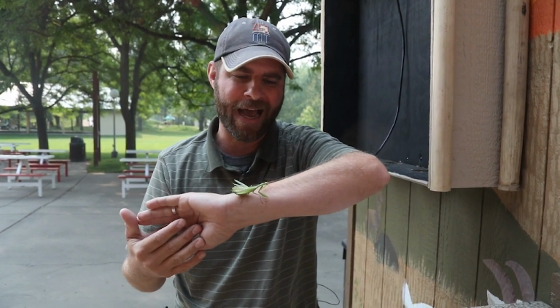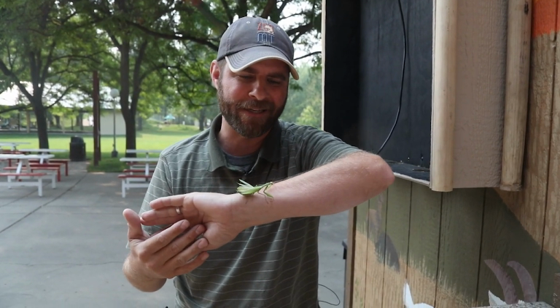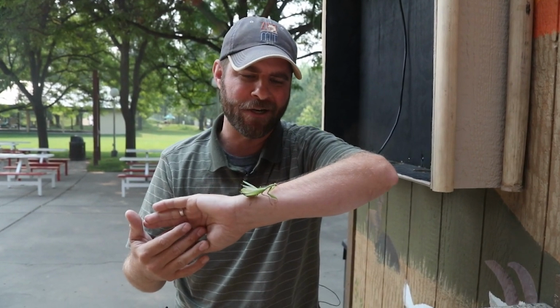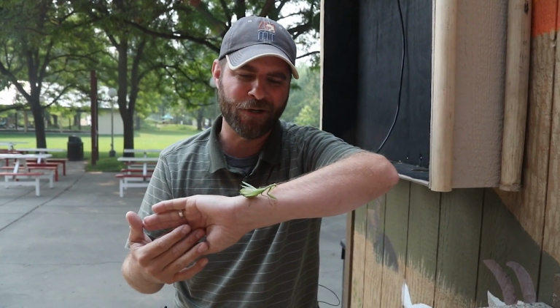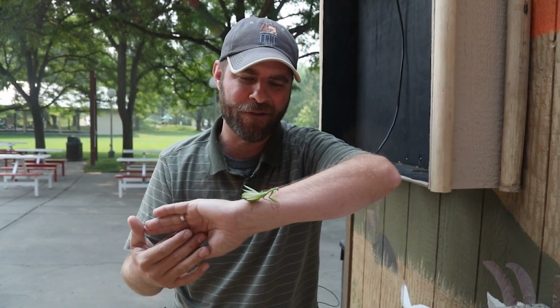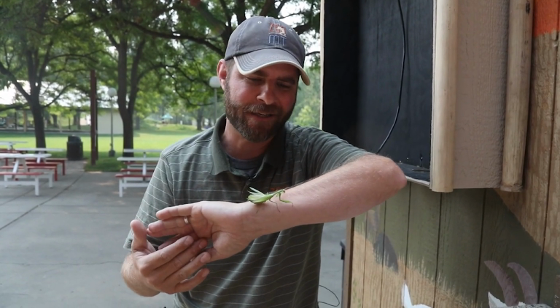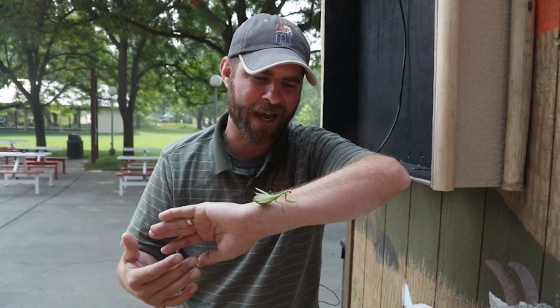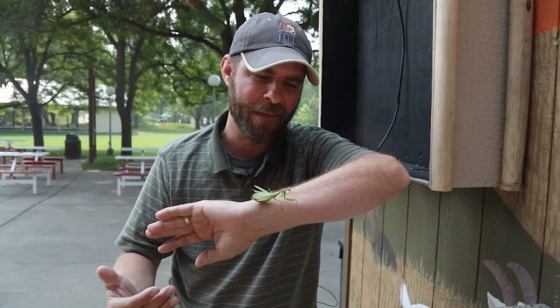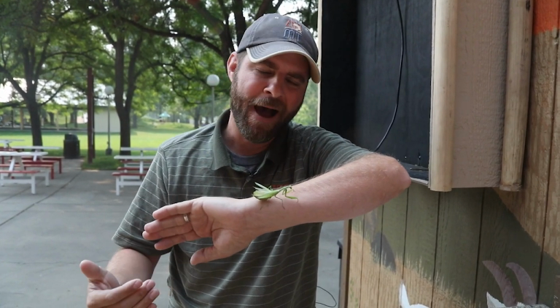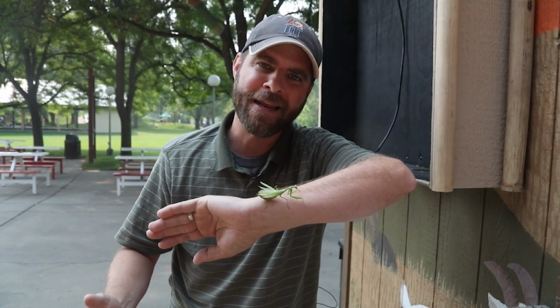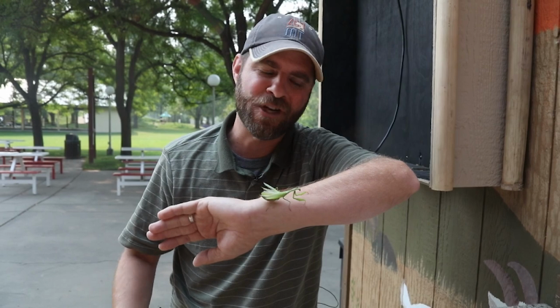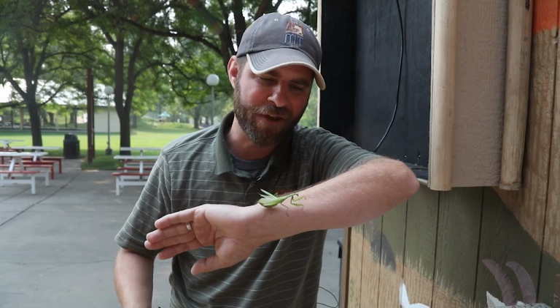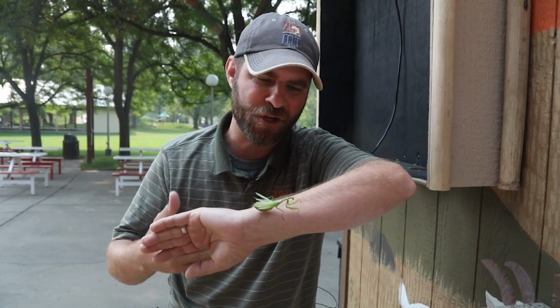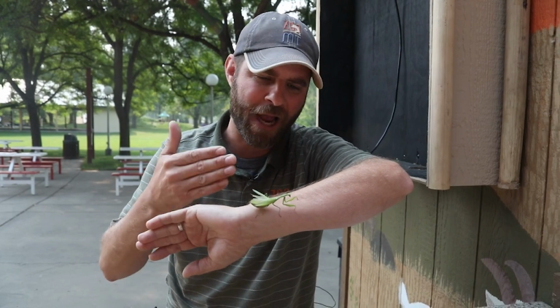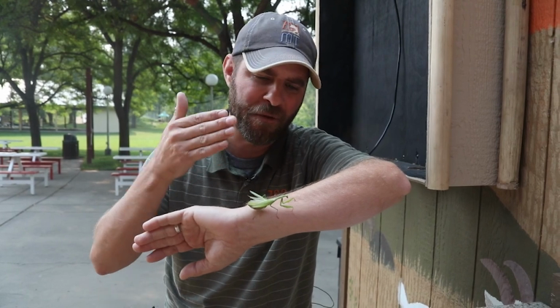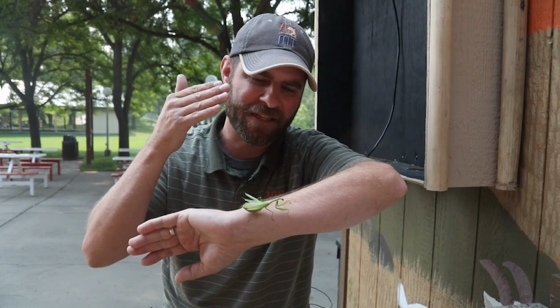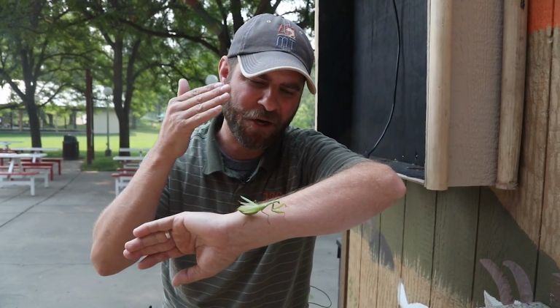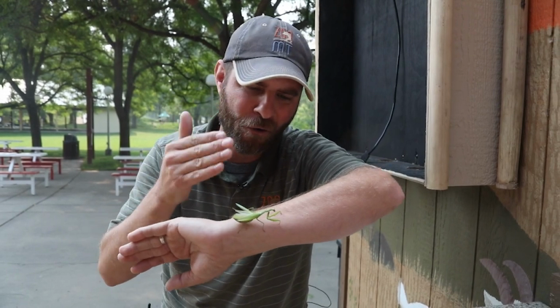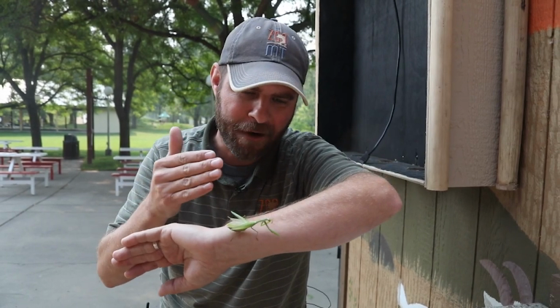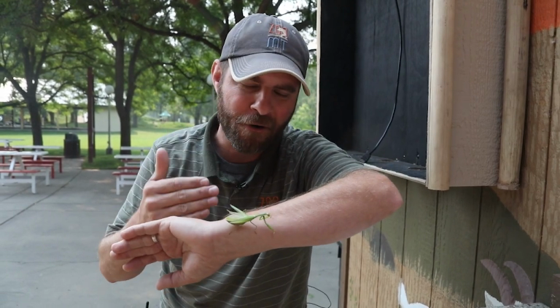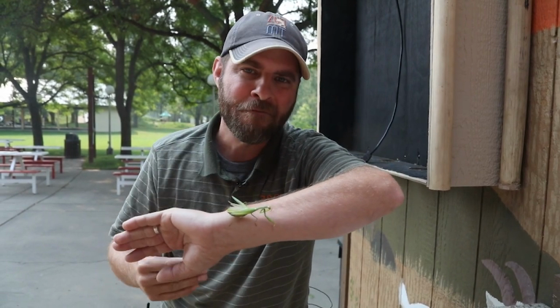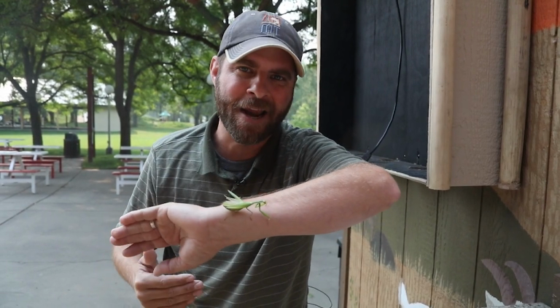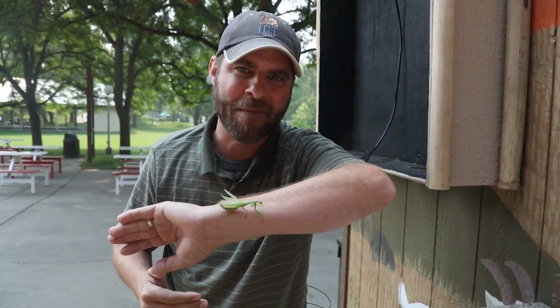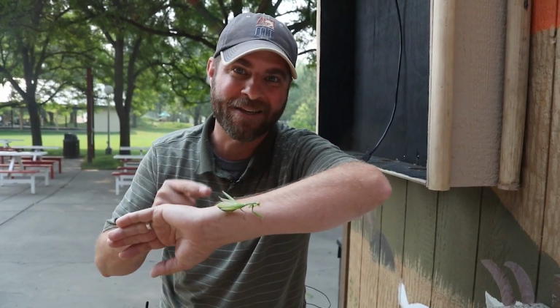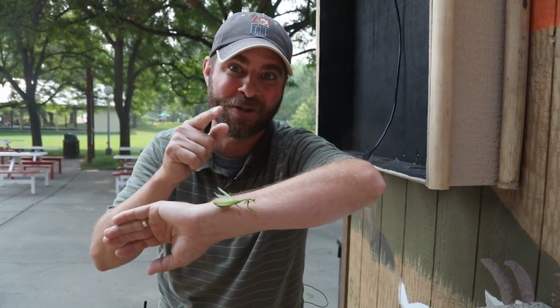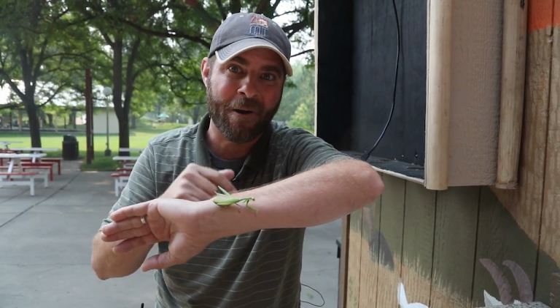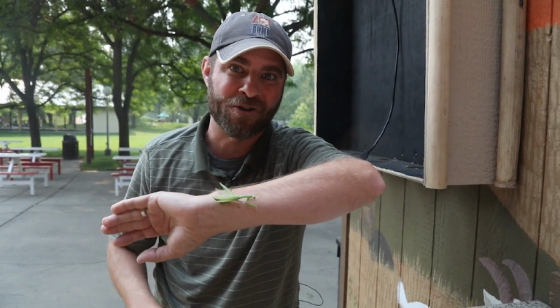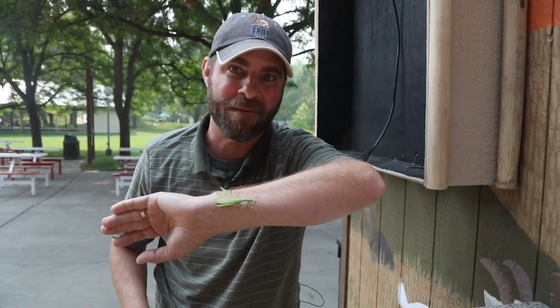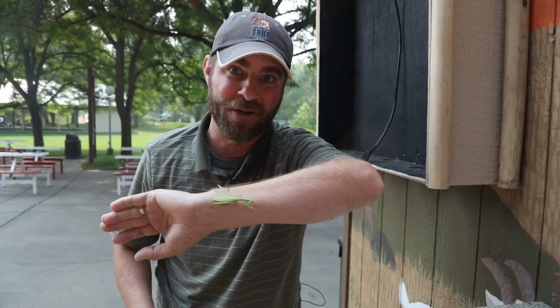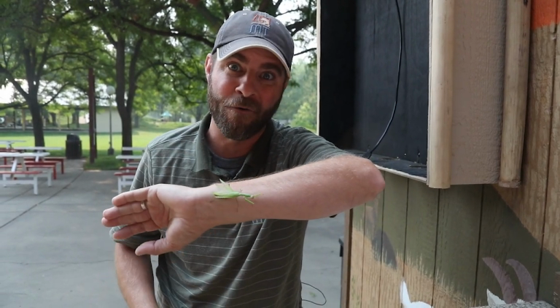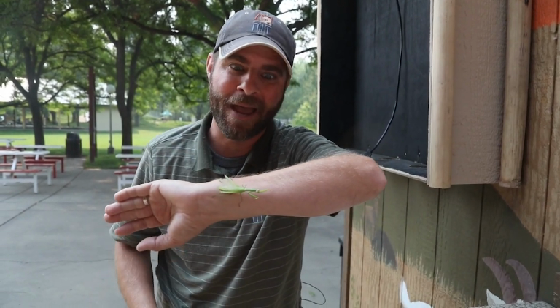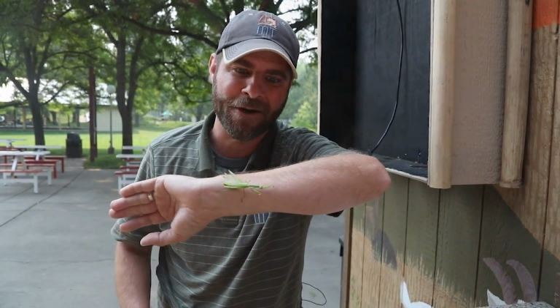But guys, until next time, I am Jeff the Nature Guy with this incredible praying mantis. Go out and check them in your own backyard.